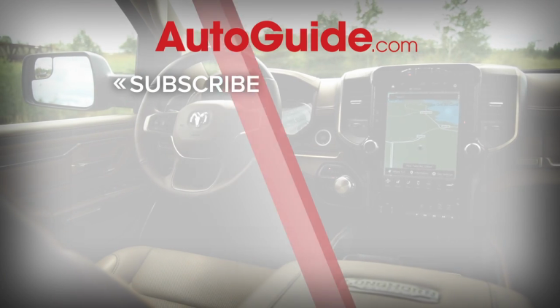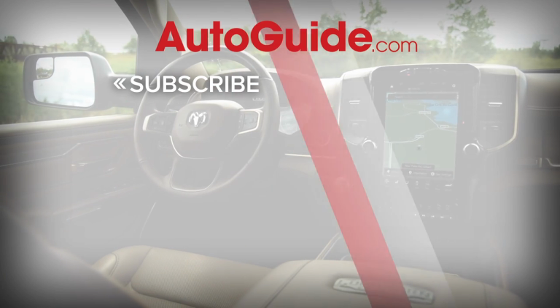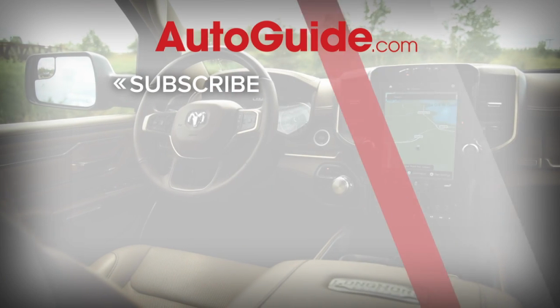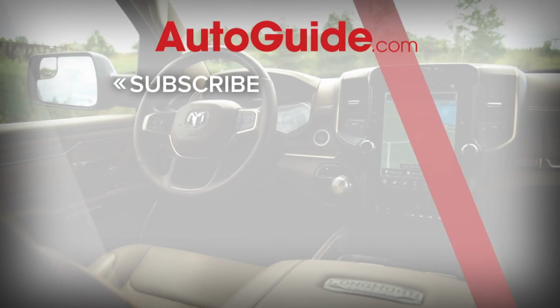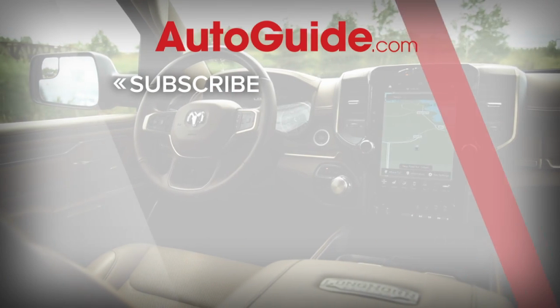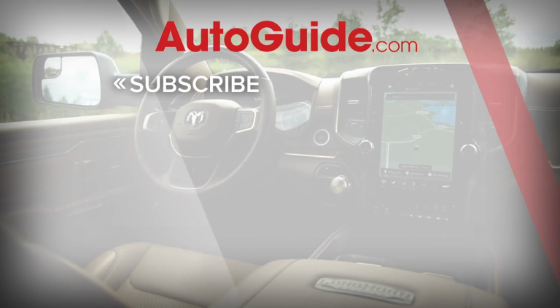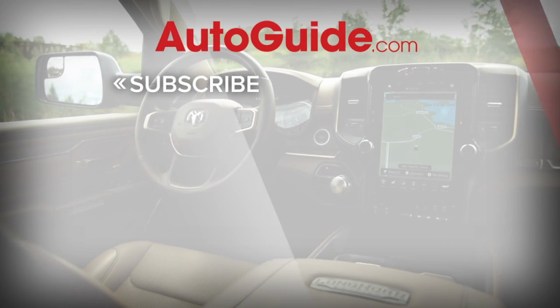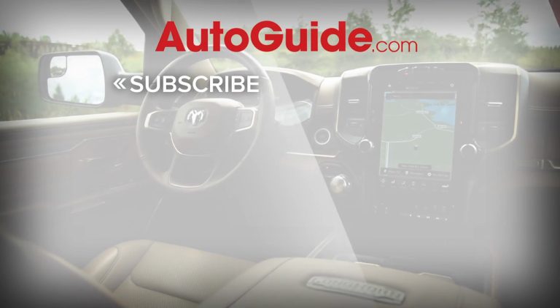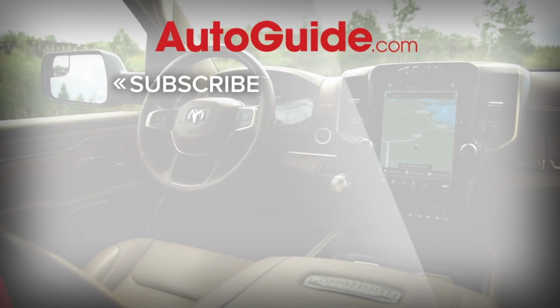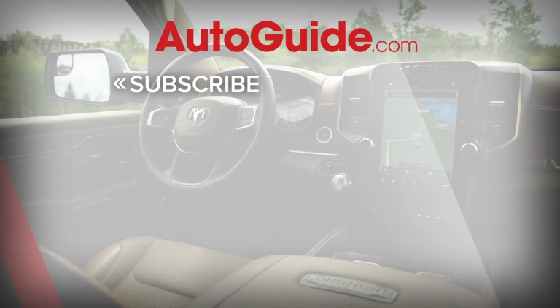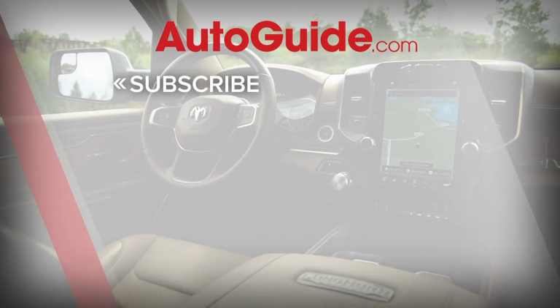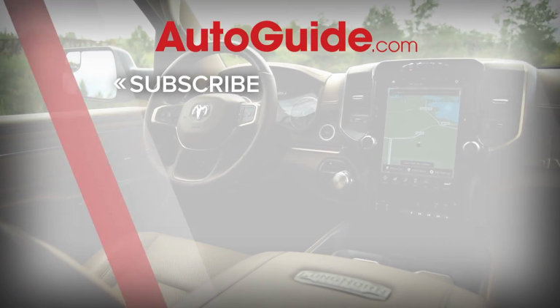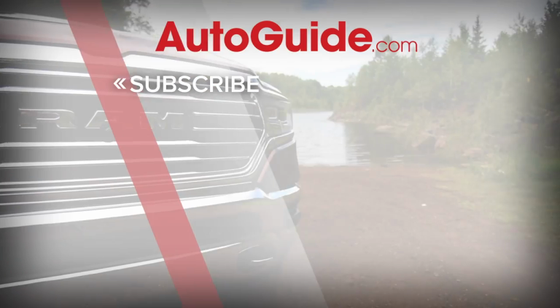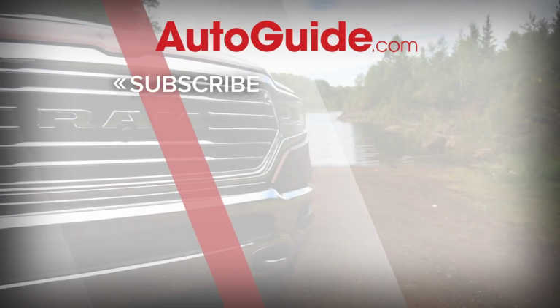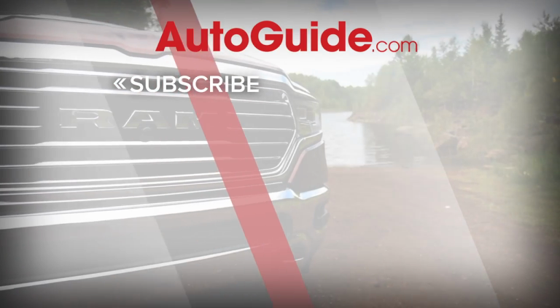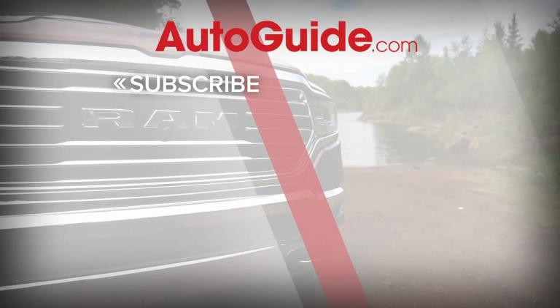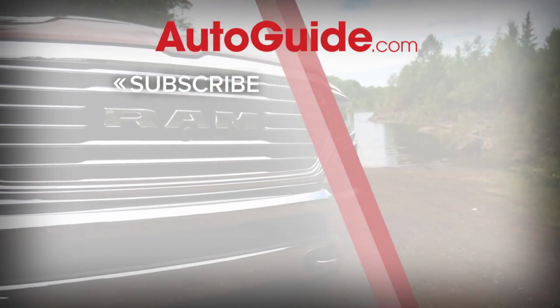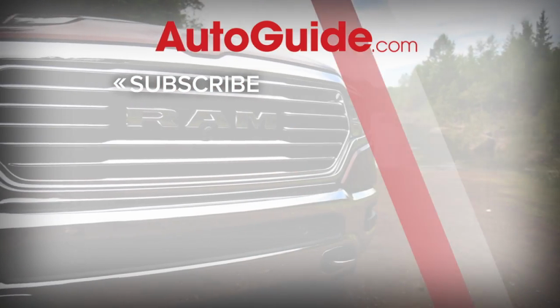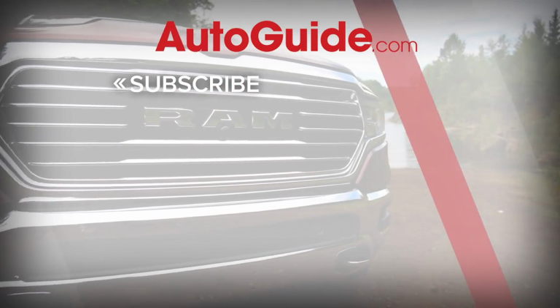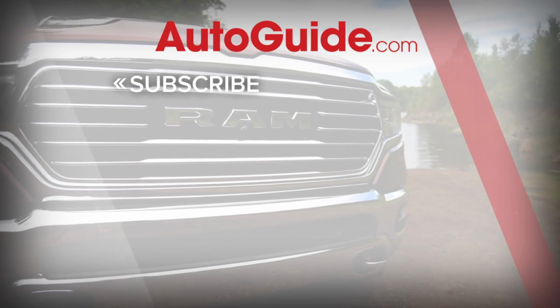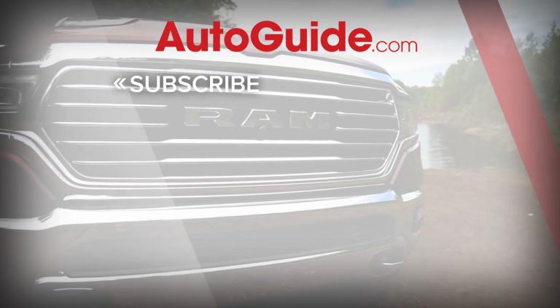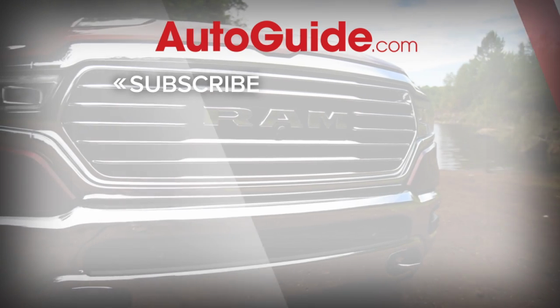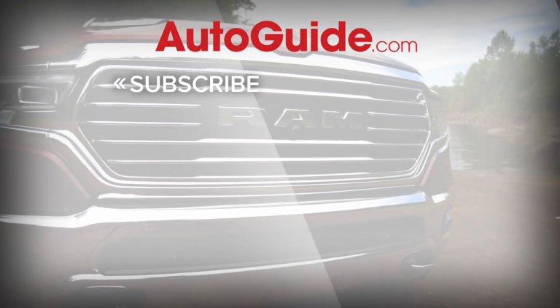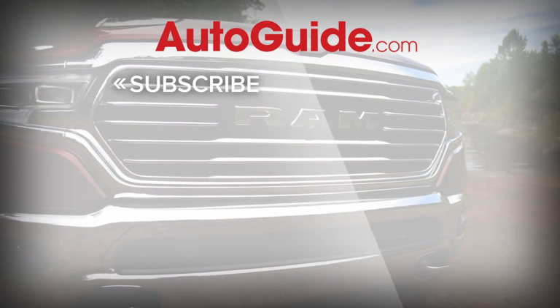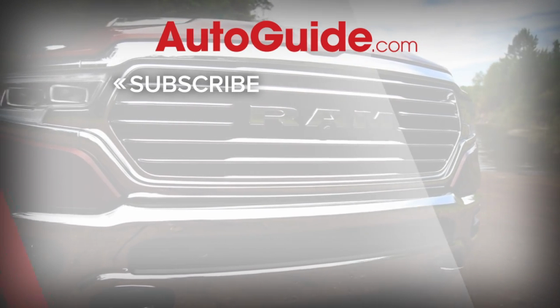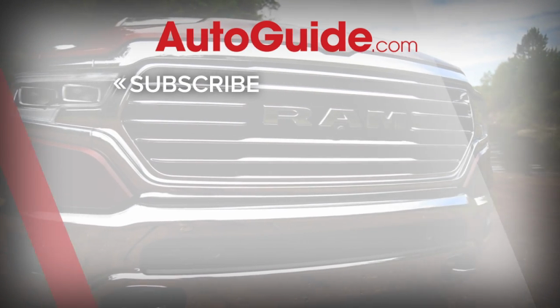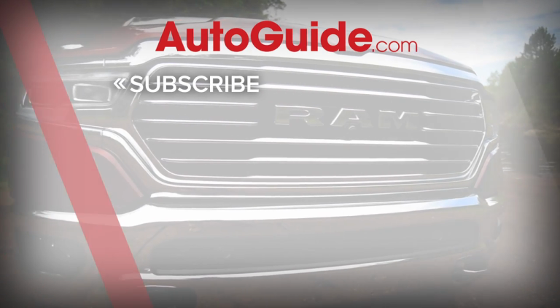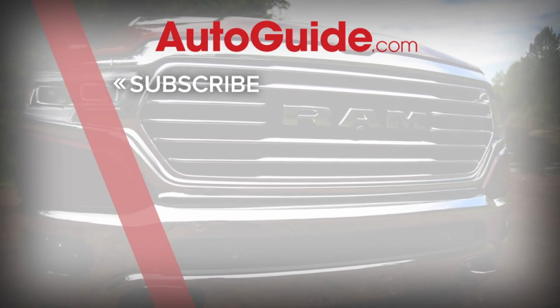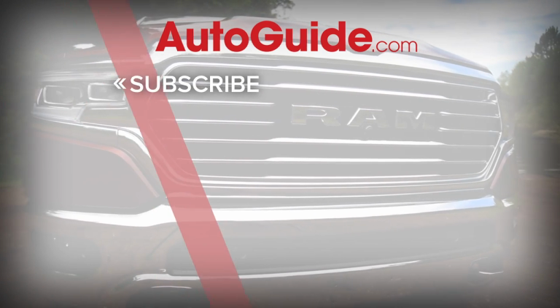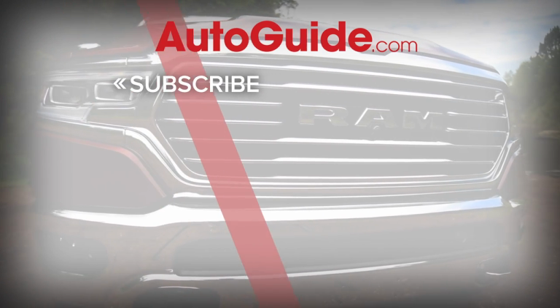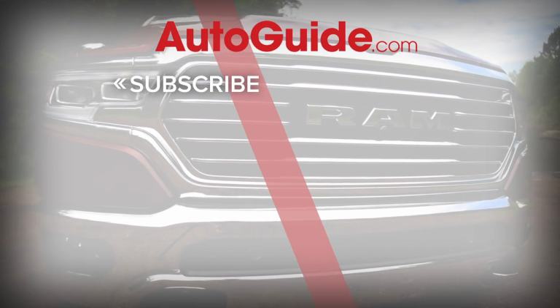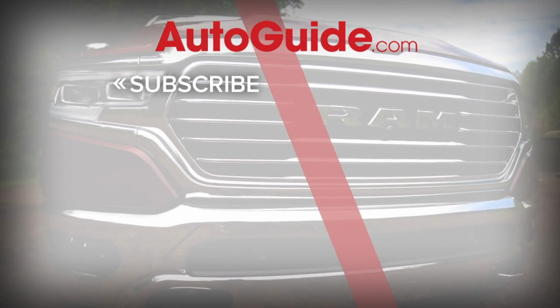Before you go, don't forget to subscribe to the AutoGuide.com YouTube channel to get all of our latest features and vehicle reviews.